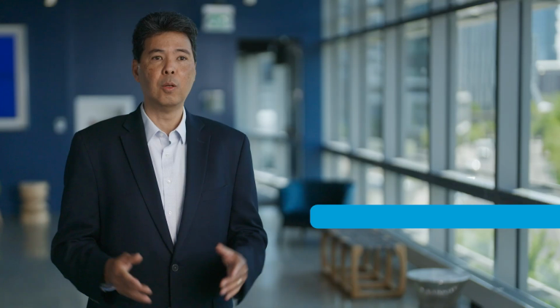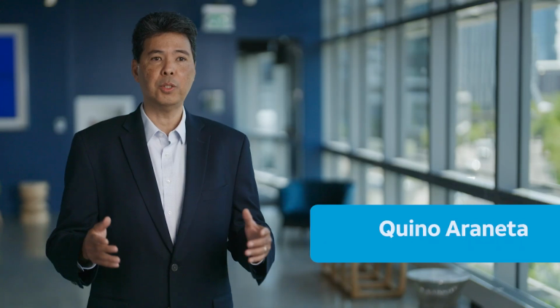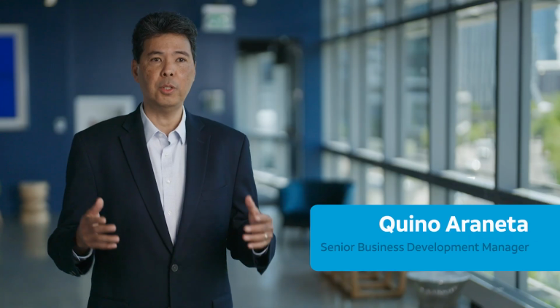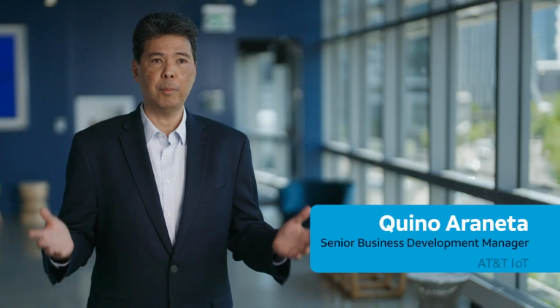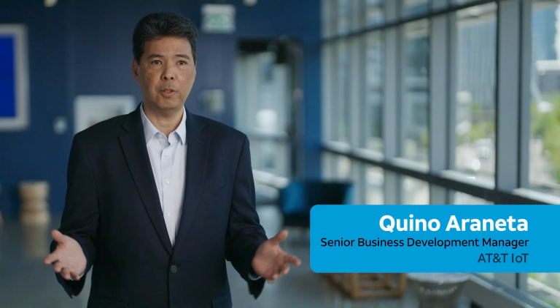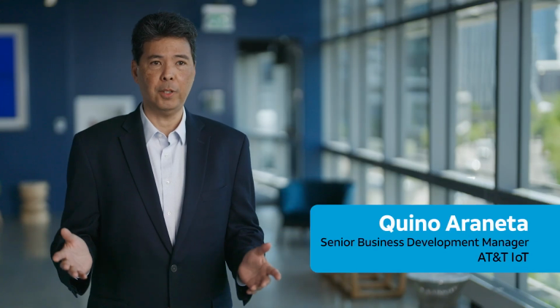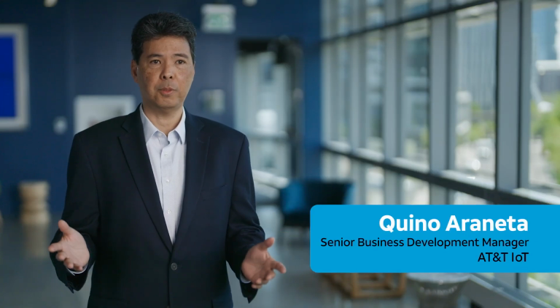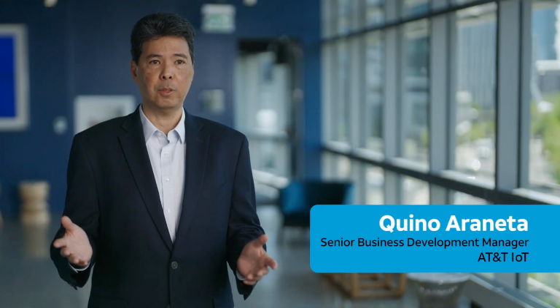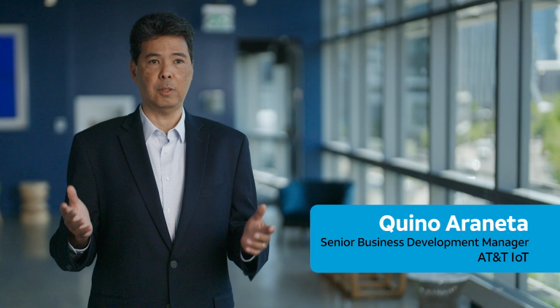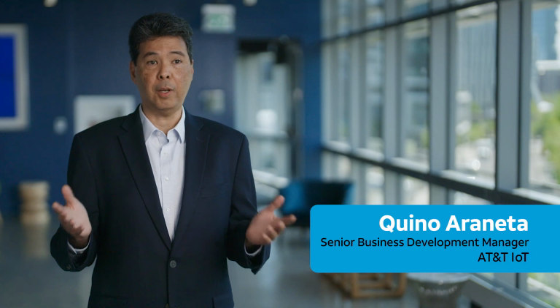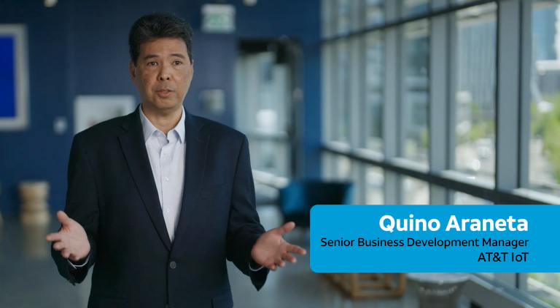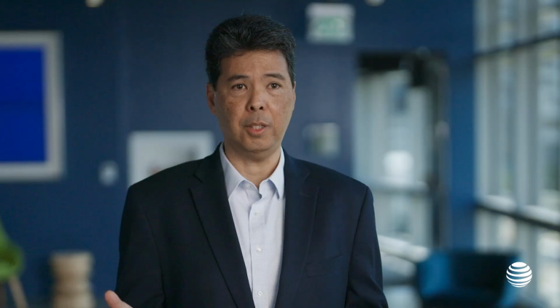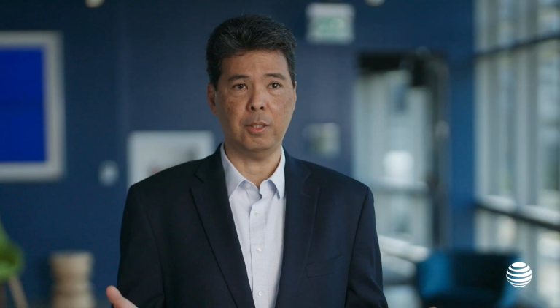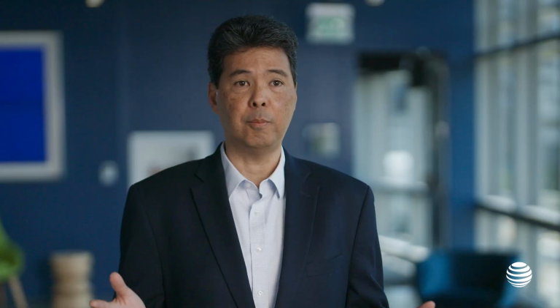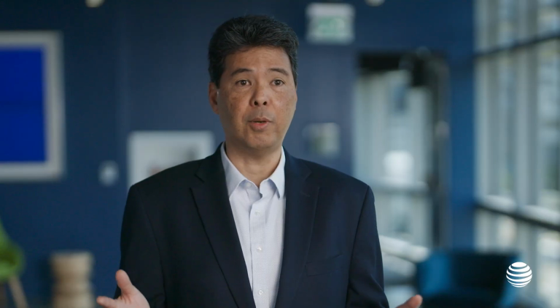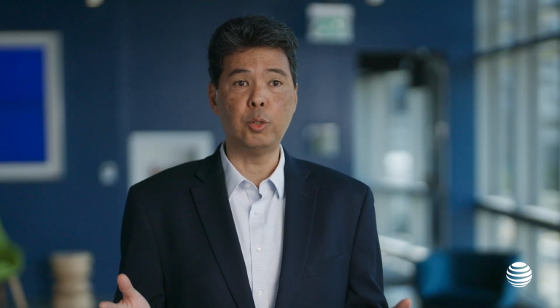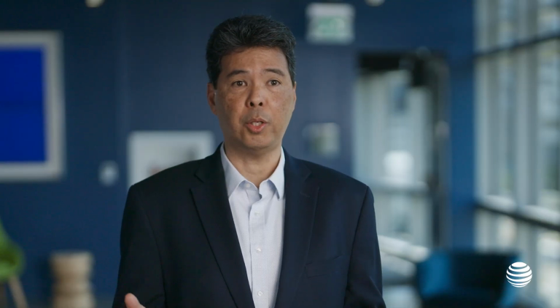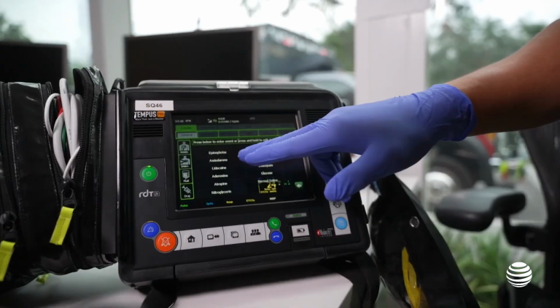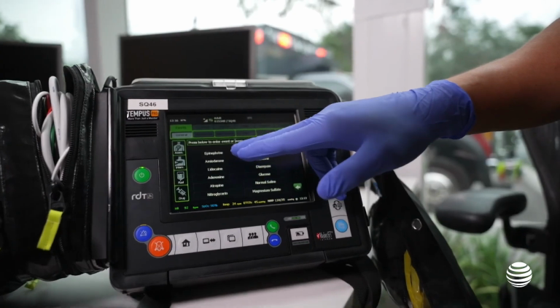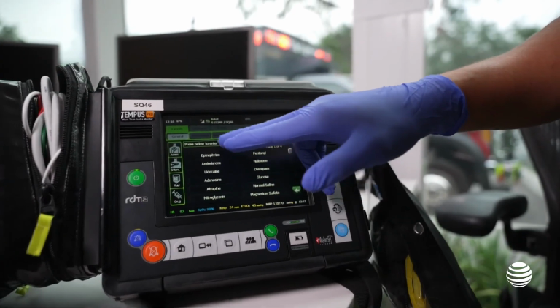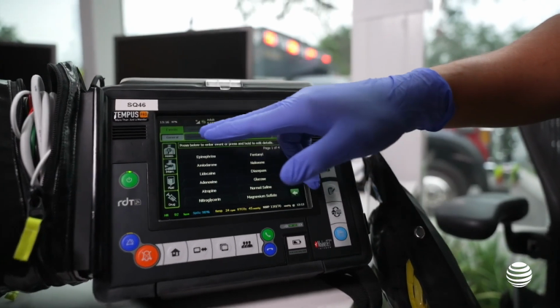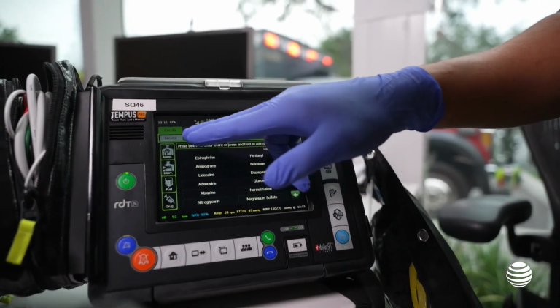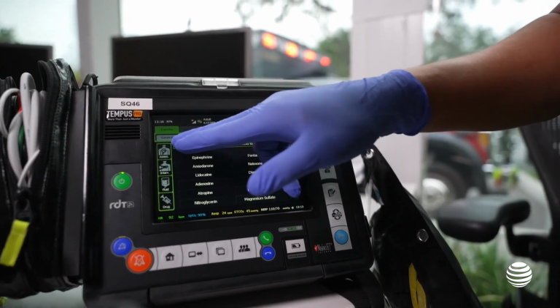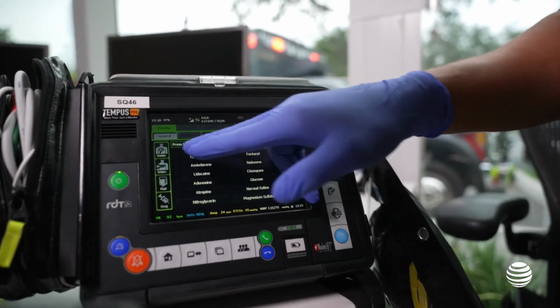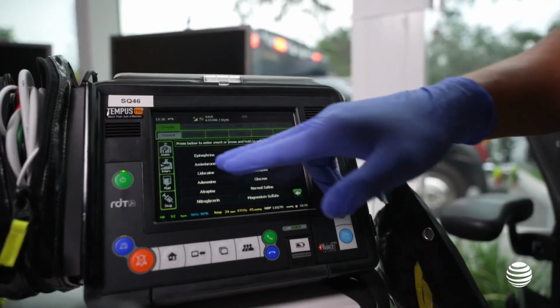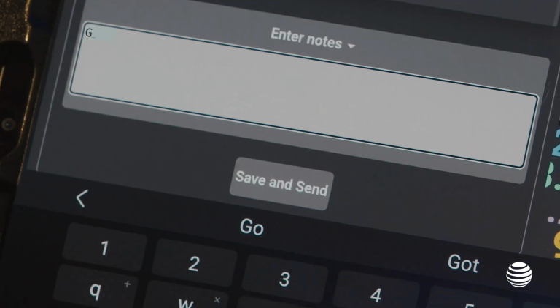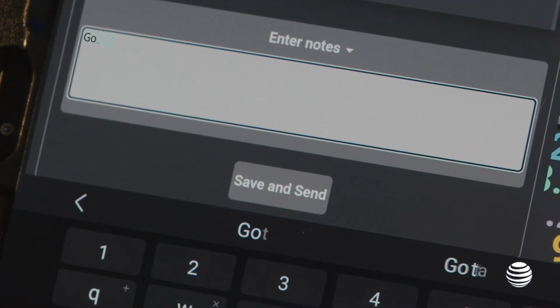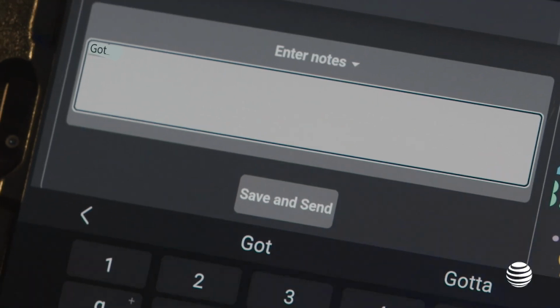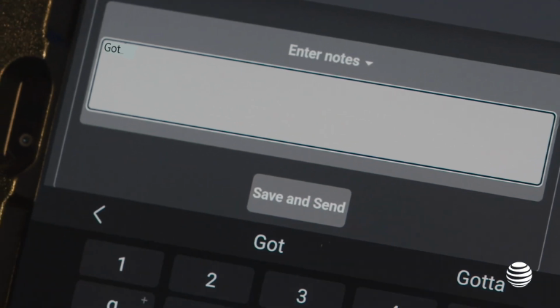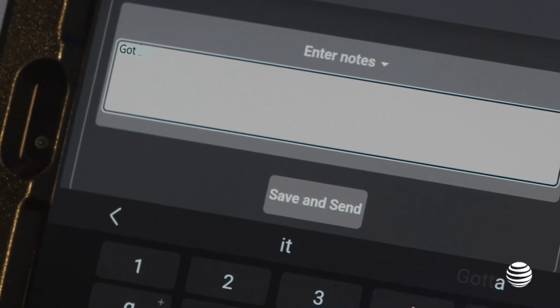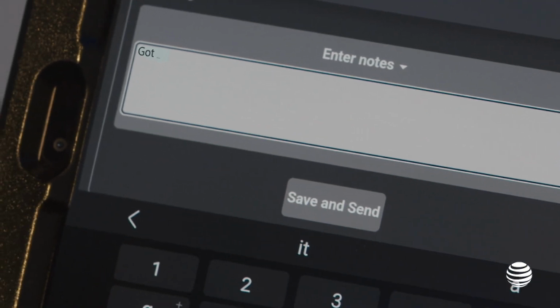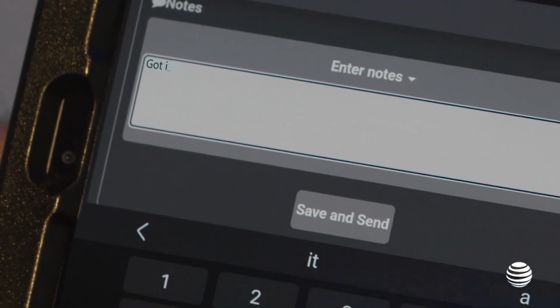What's unique about the Philips device is it provides two-way communication, so that the person on site knows the data has been received.